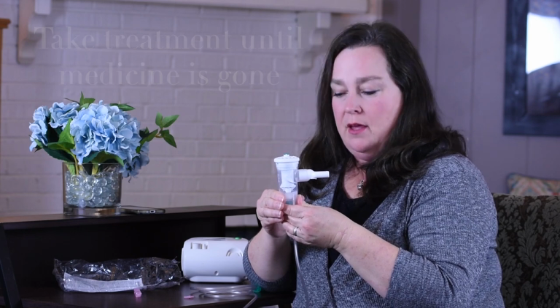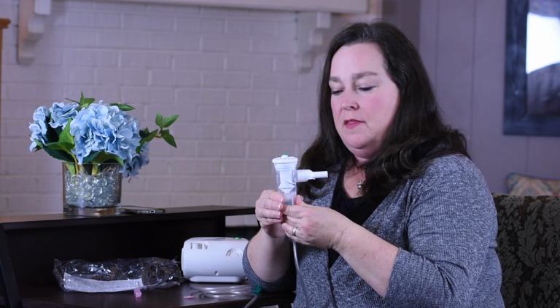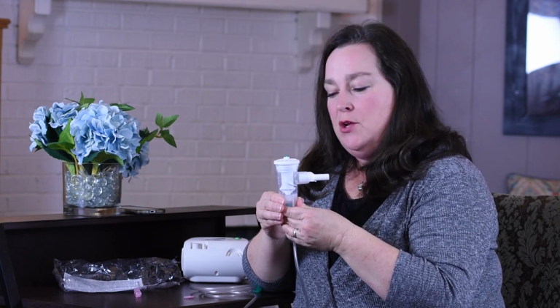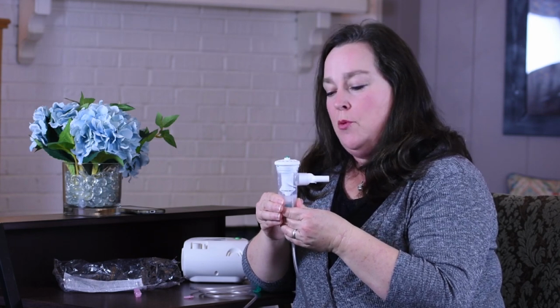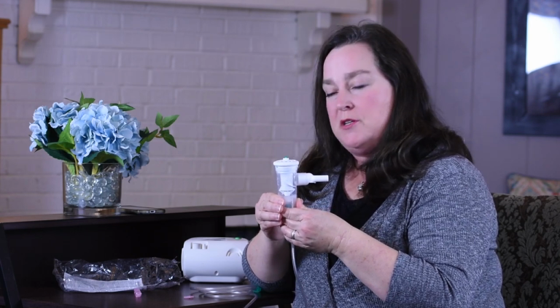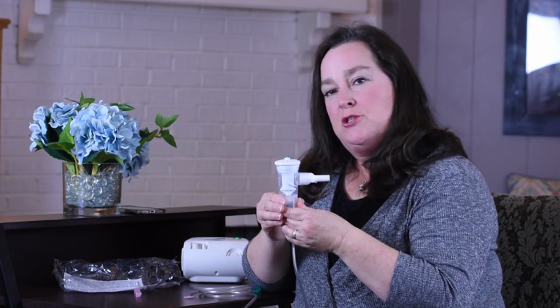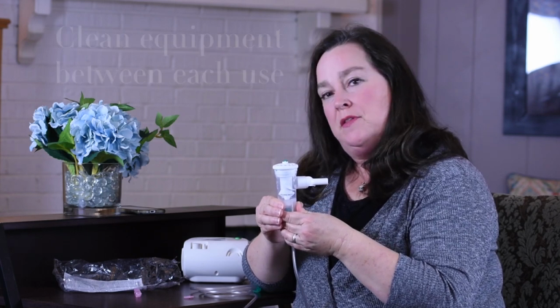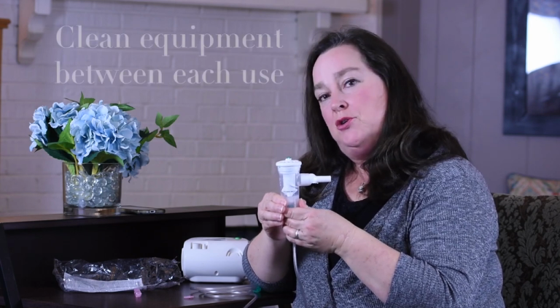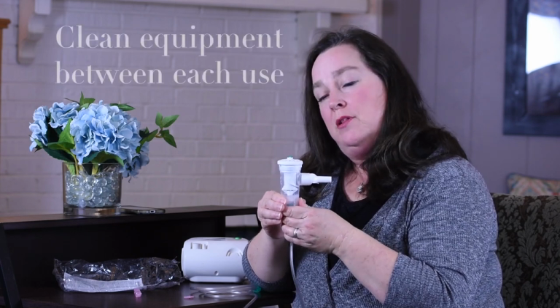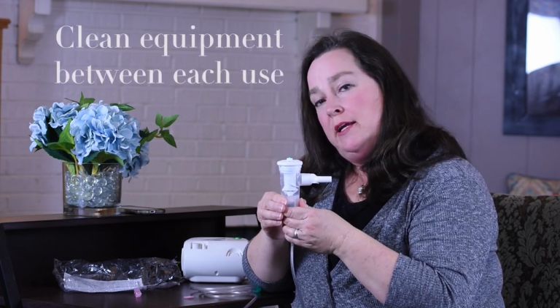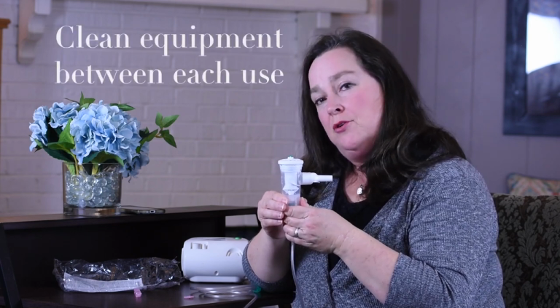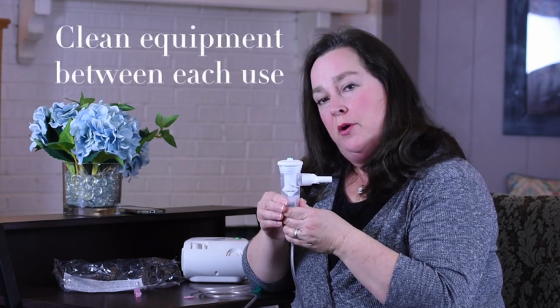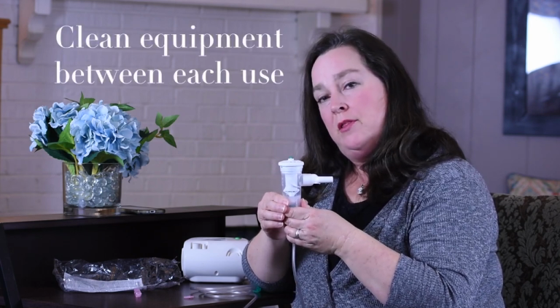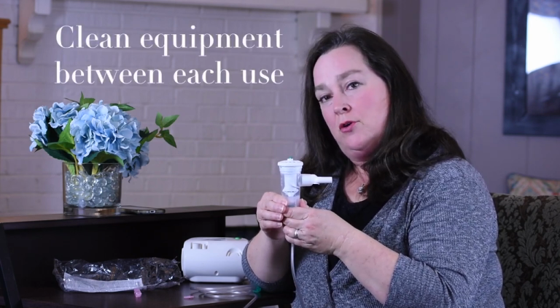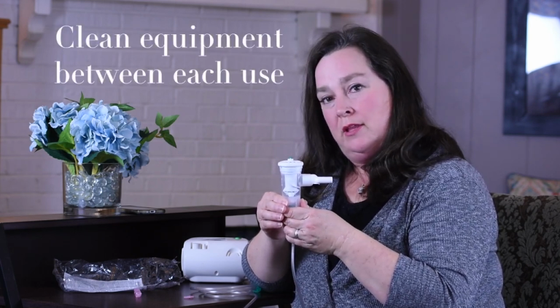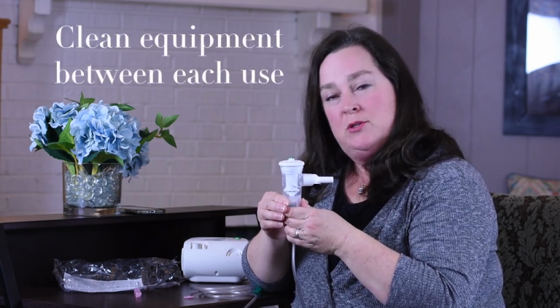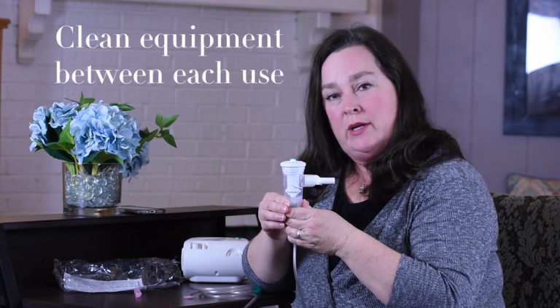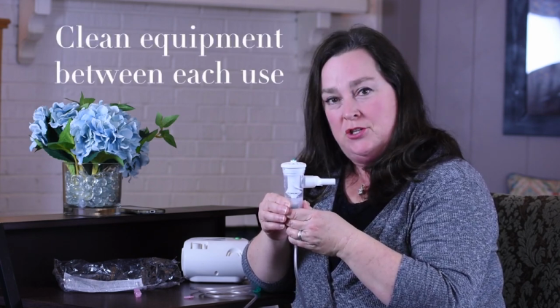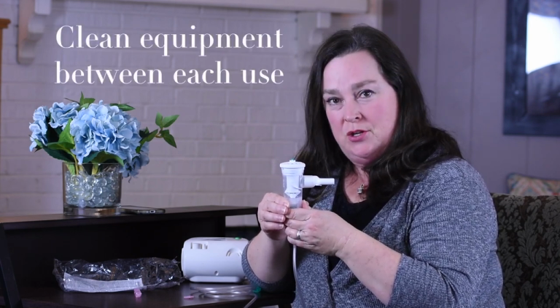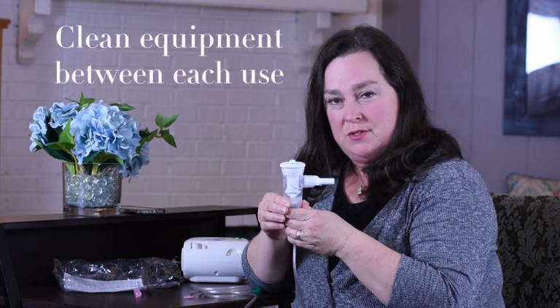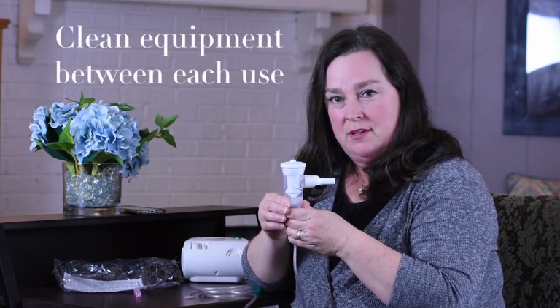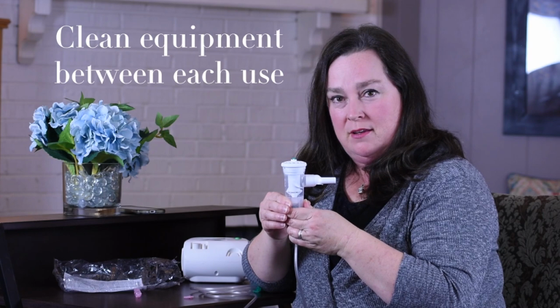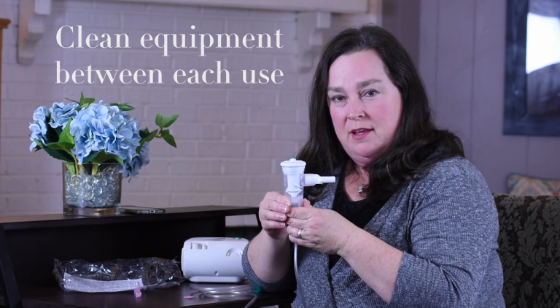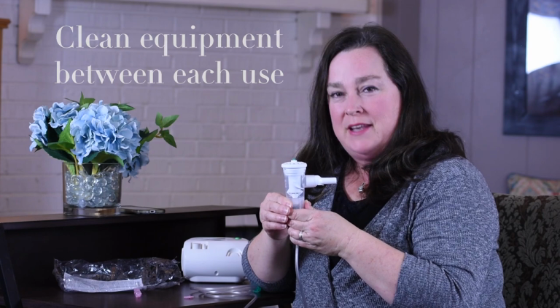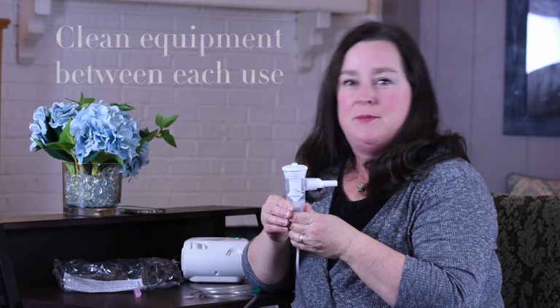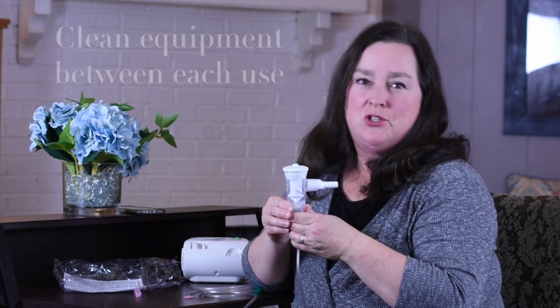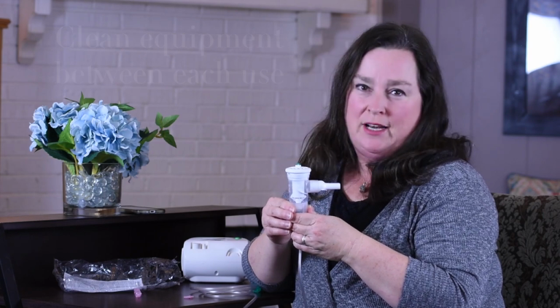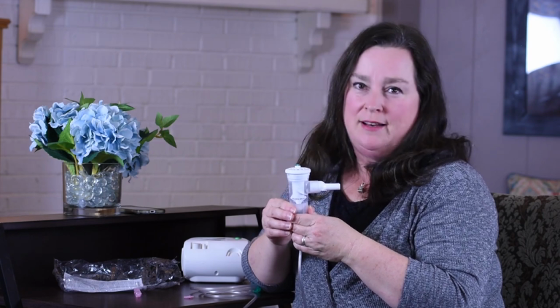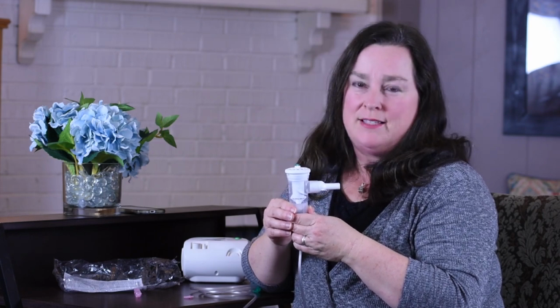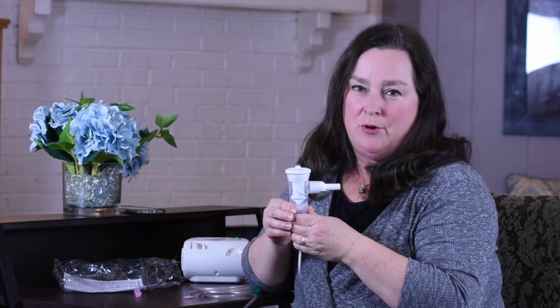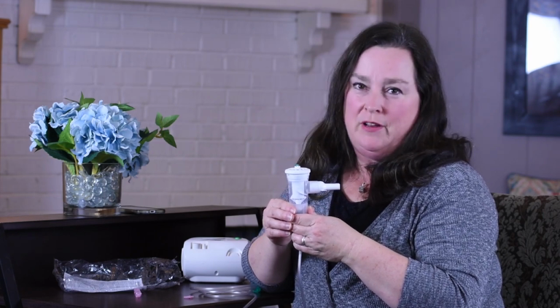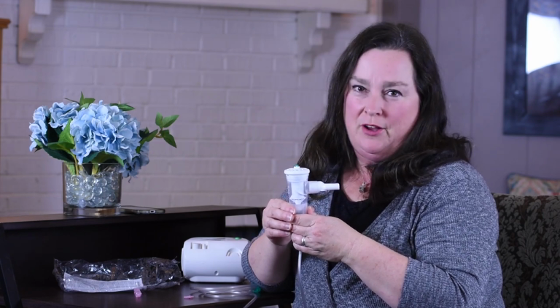Then you will want to make sure that you clean your equipment thoroughly between each use. That is demonstrated in a separate video.